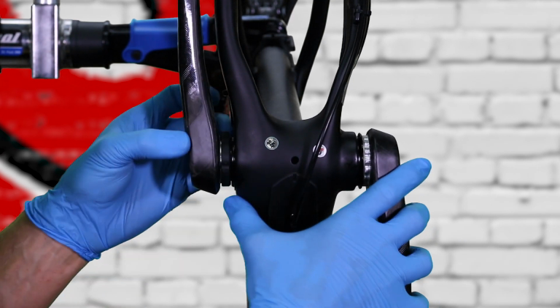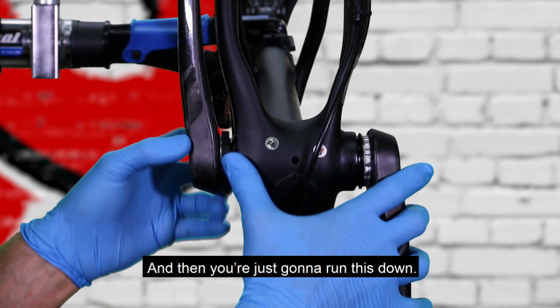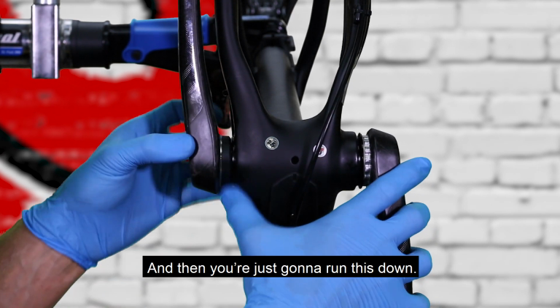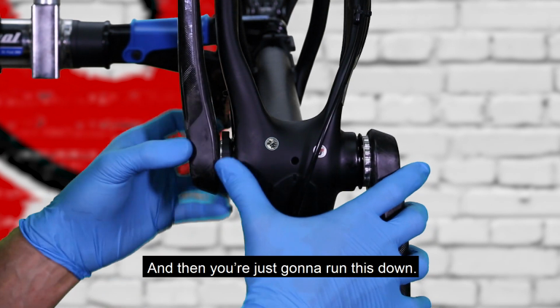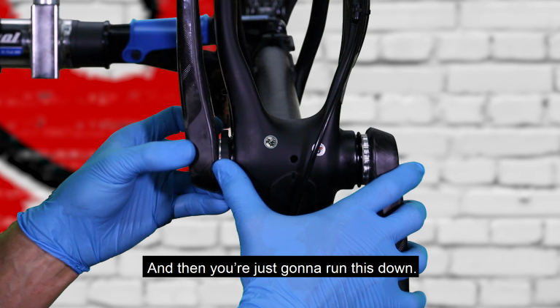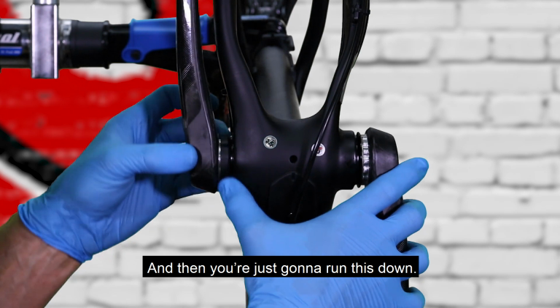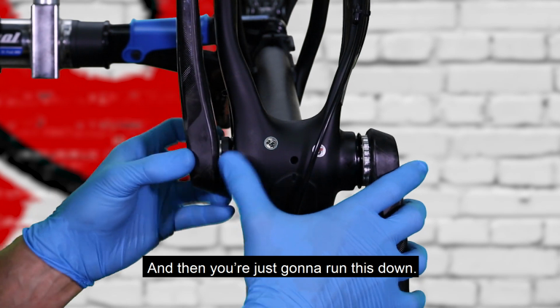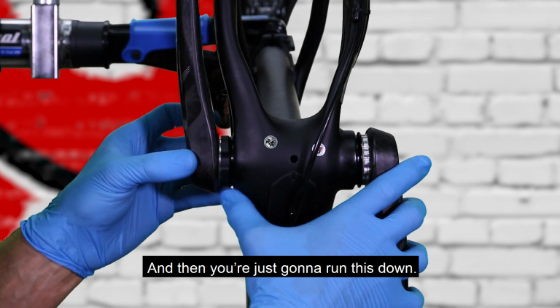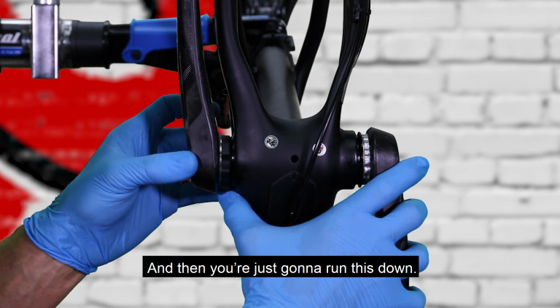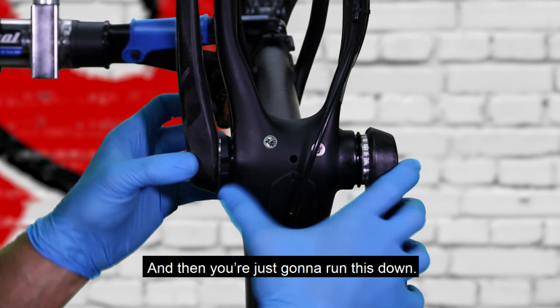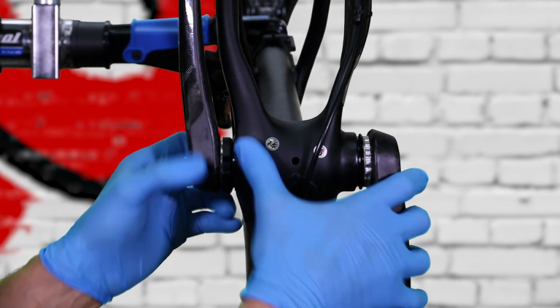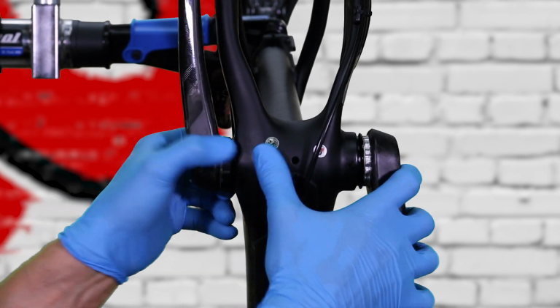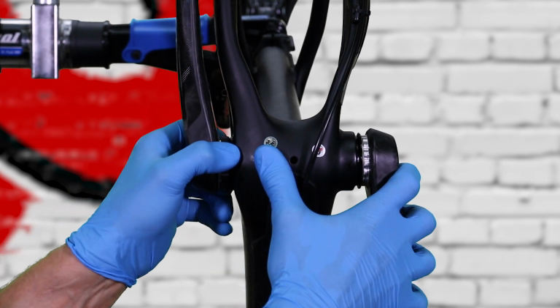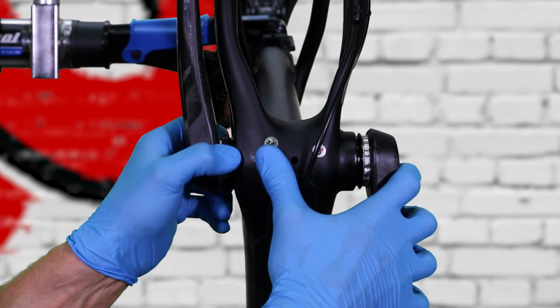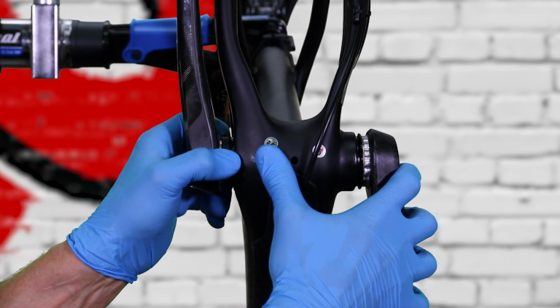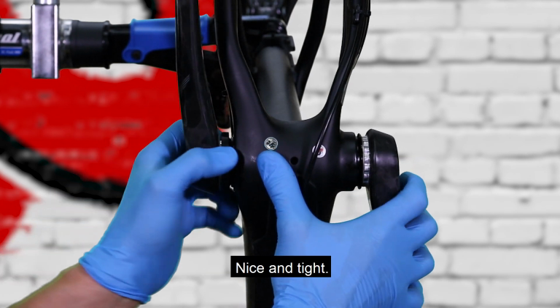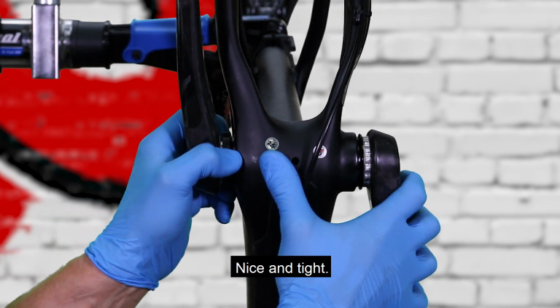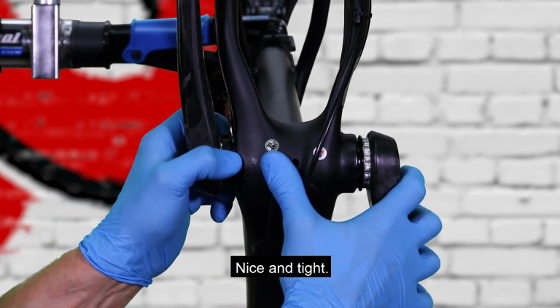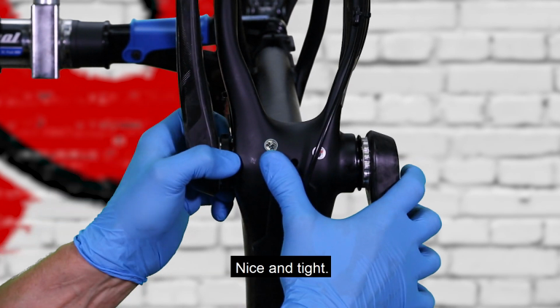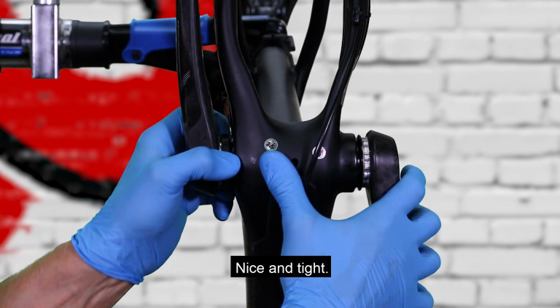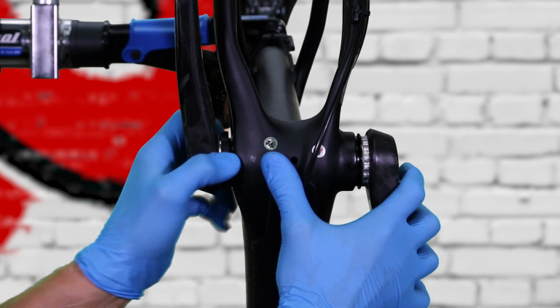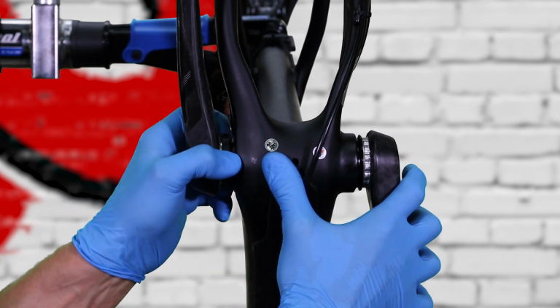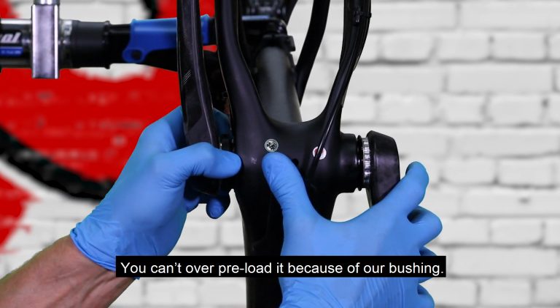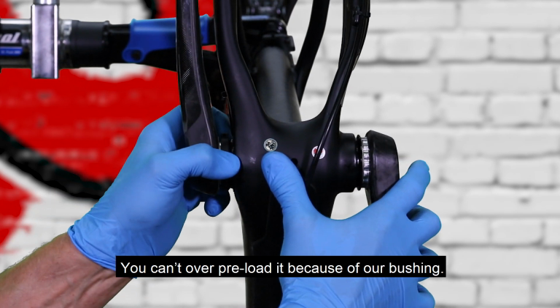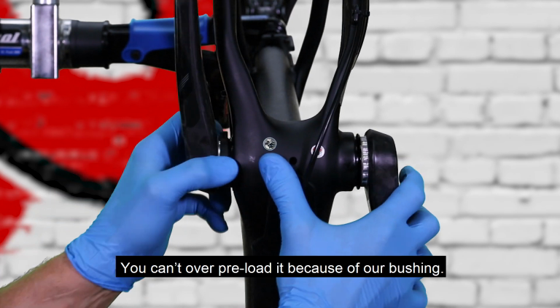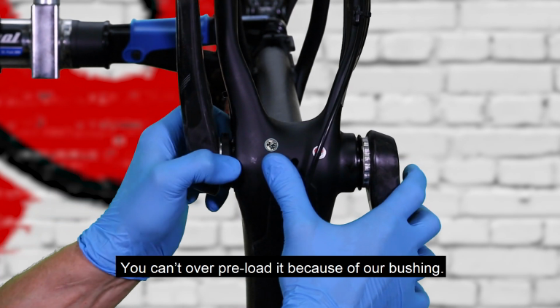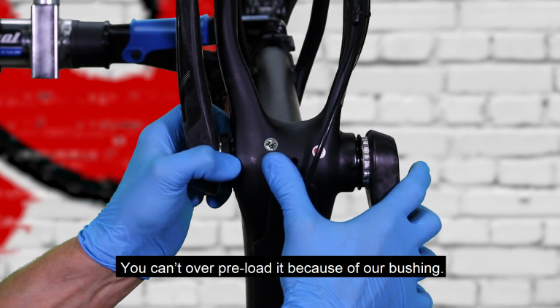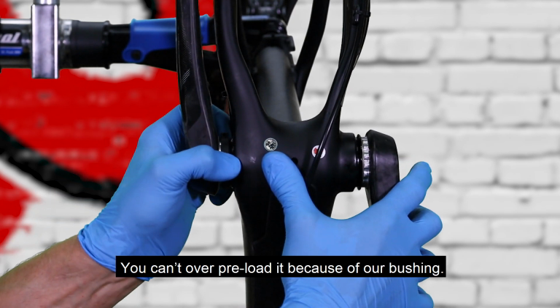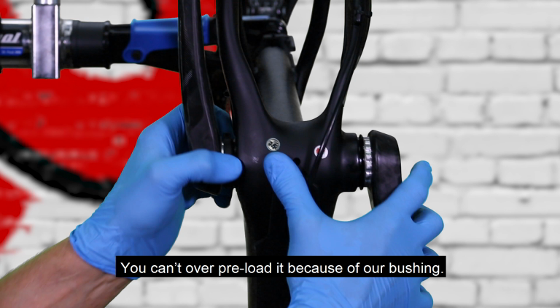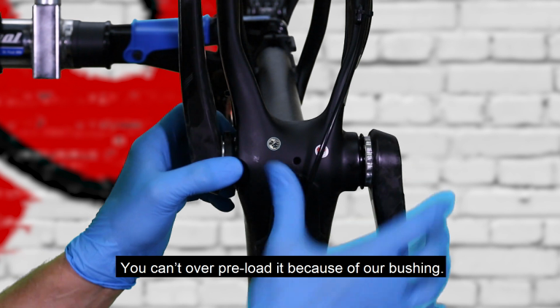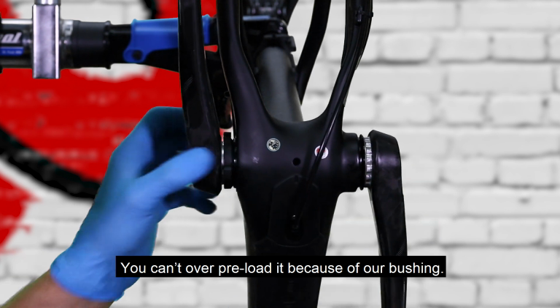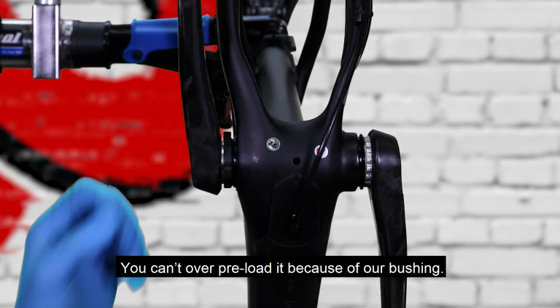Then you're just going to run this down nice and tight. You can't over-preload it because of our bushing.